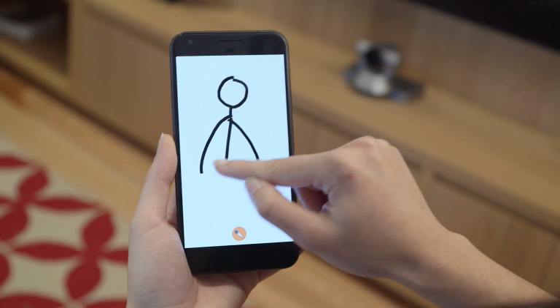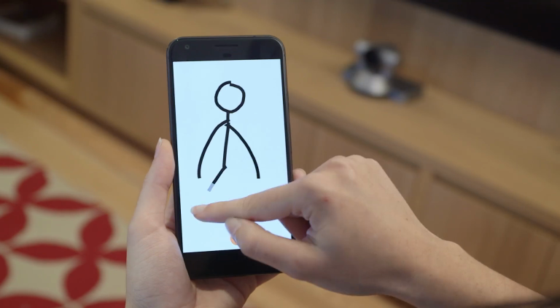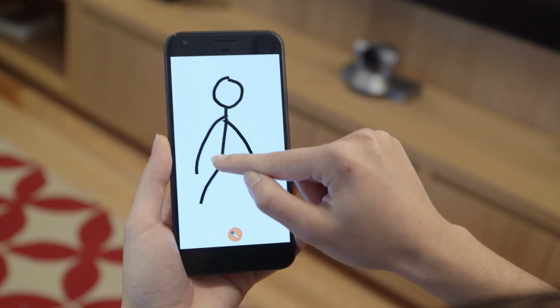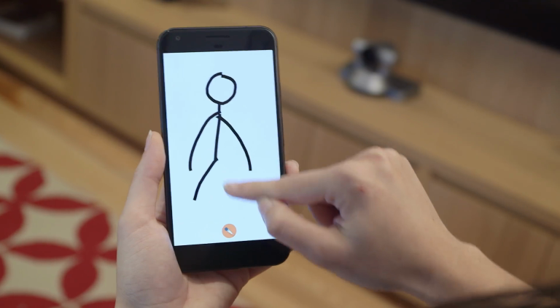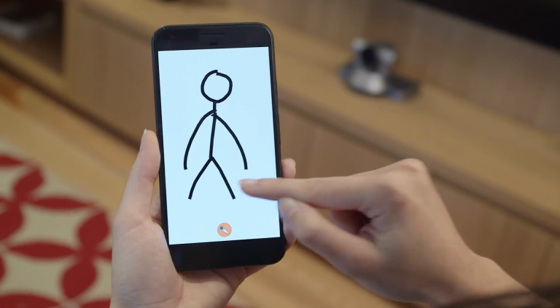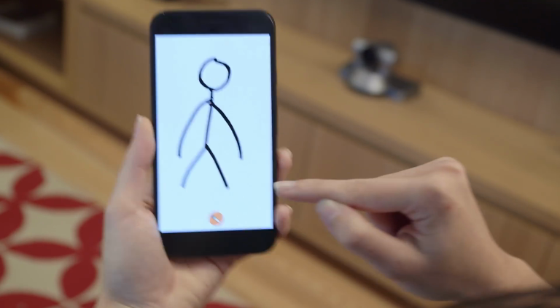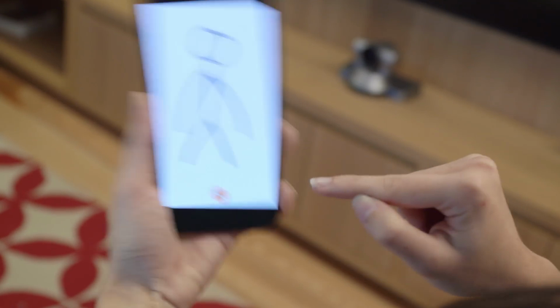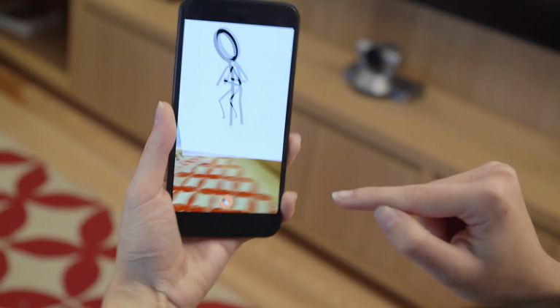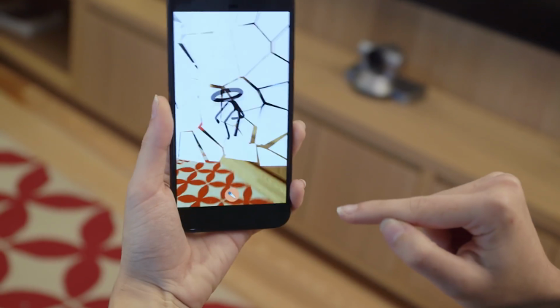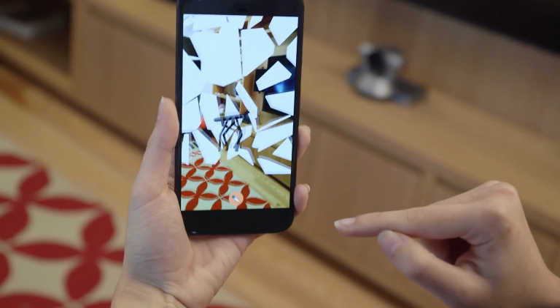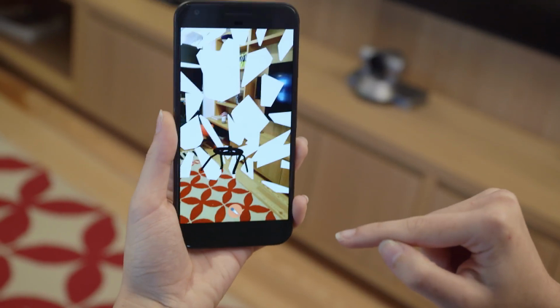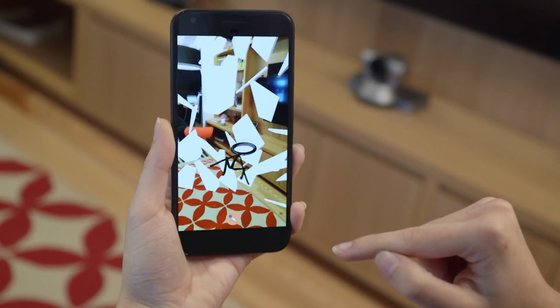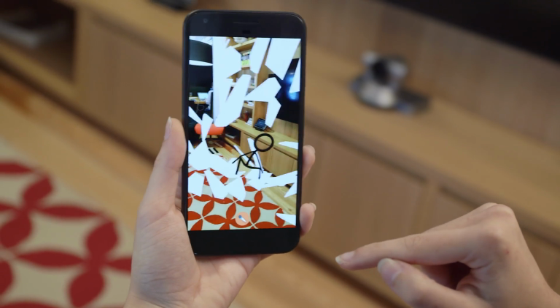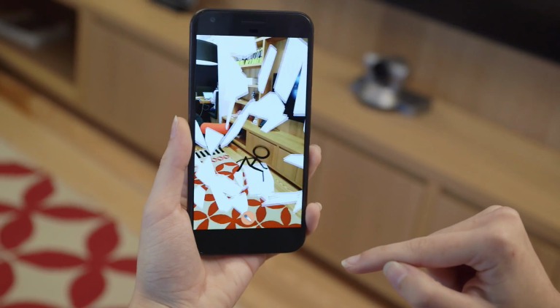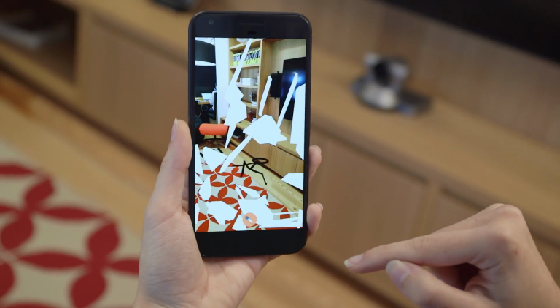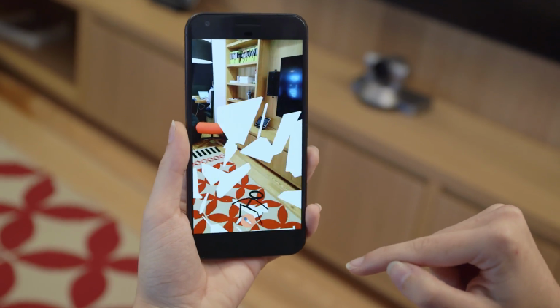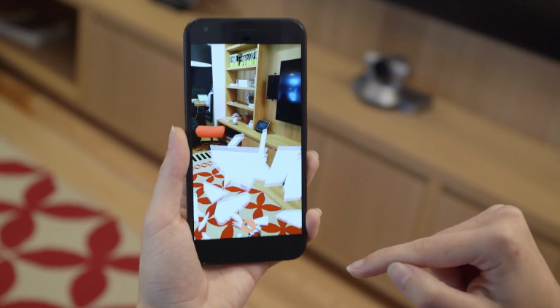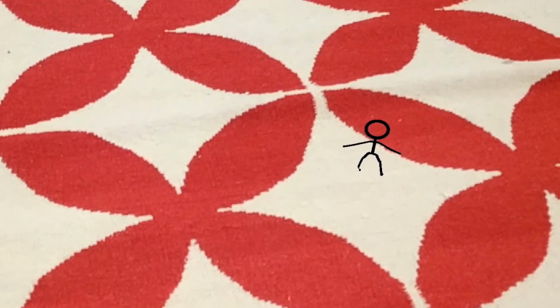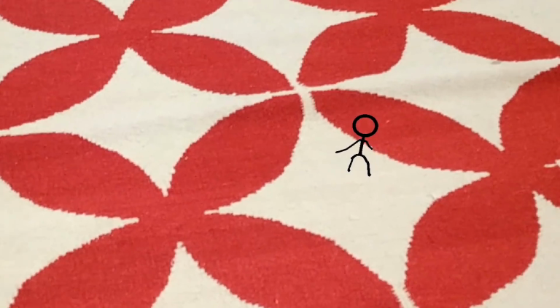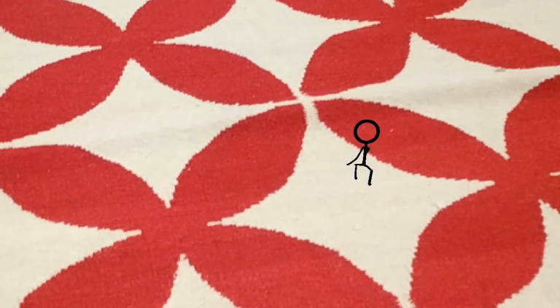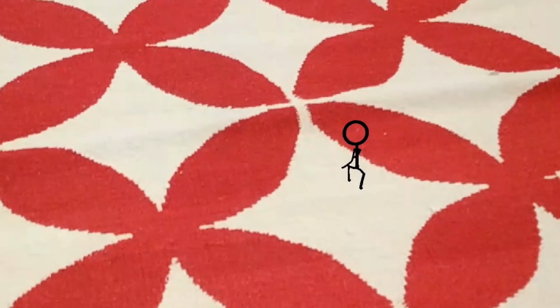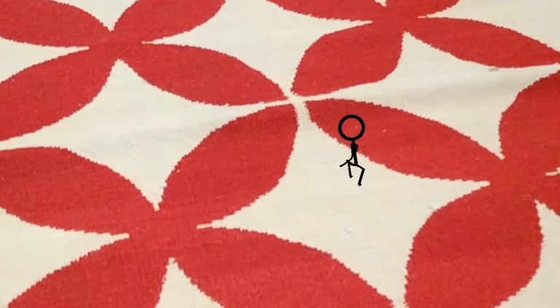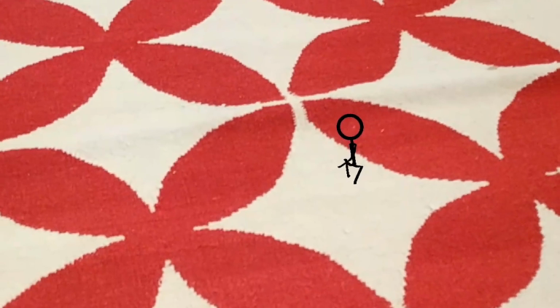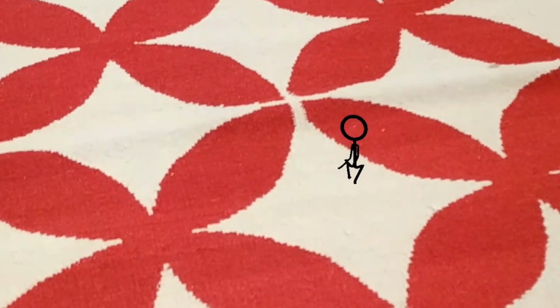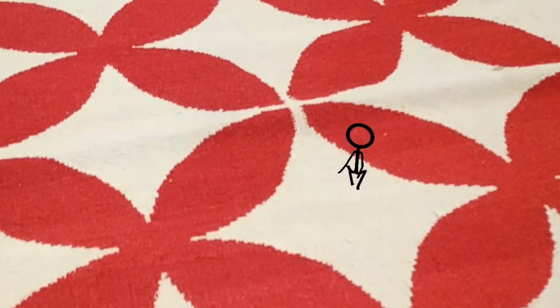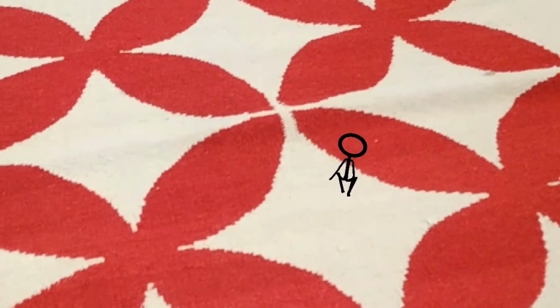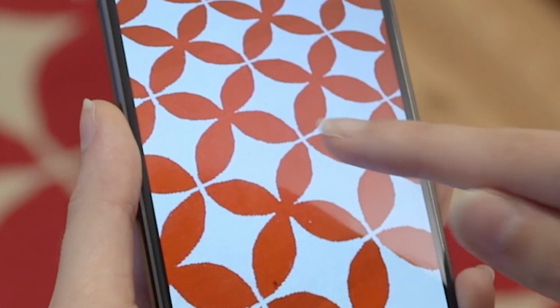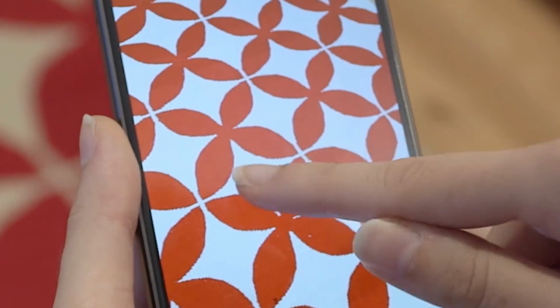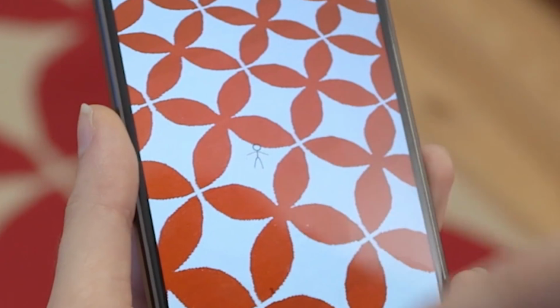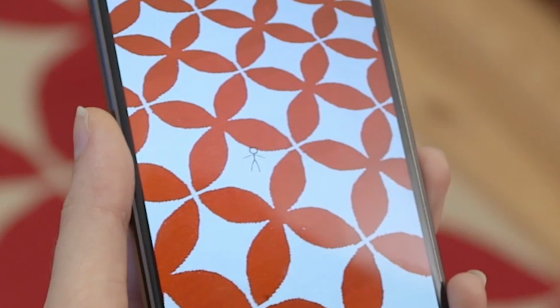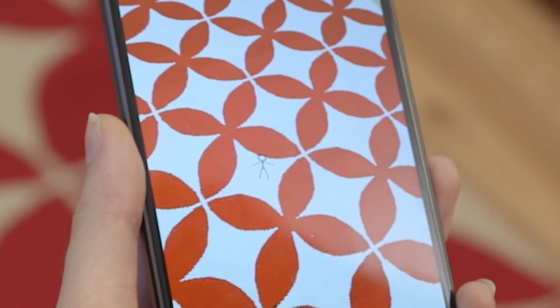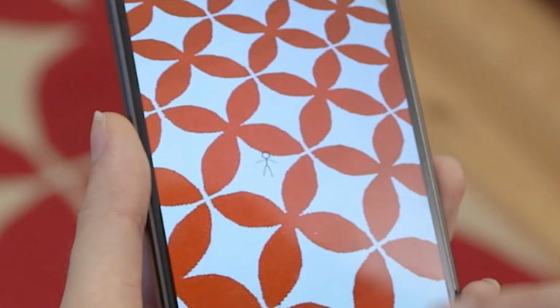Draw a stick figure. Check the phone and it will come to life. You can place the stick figures everywhere in the environment.